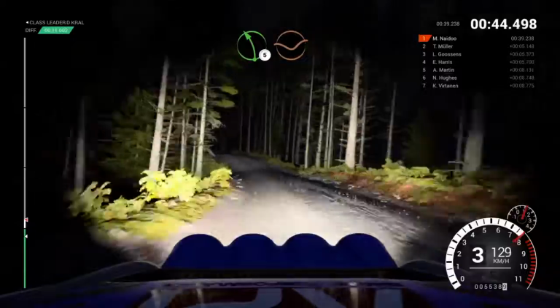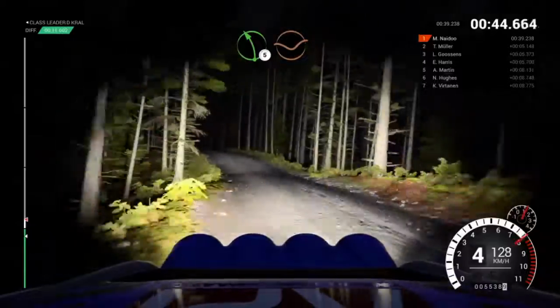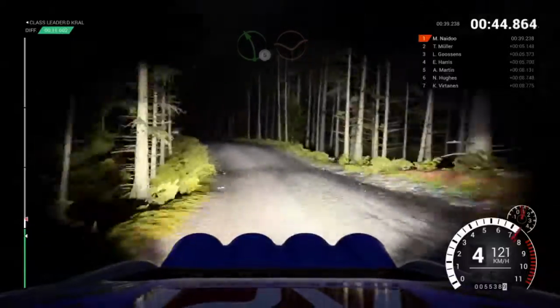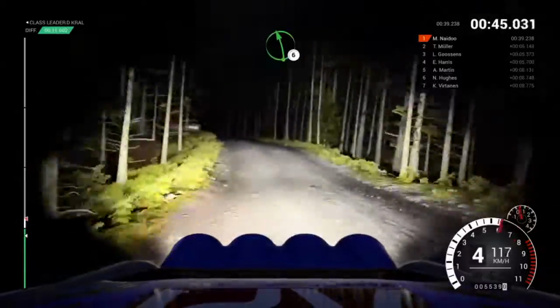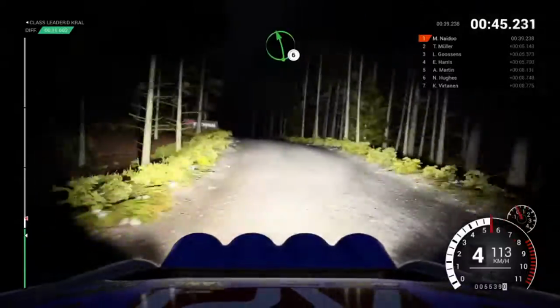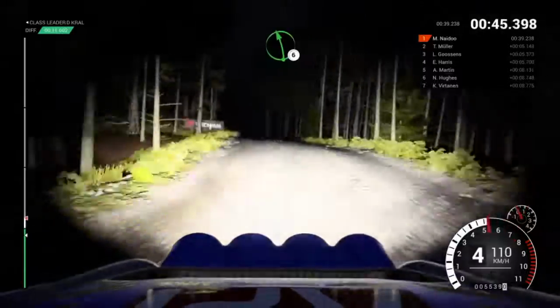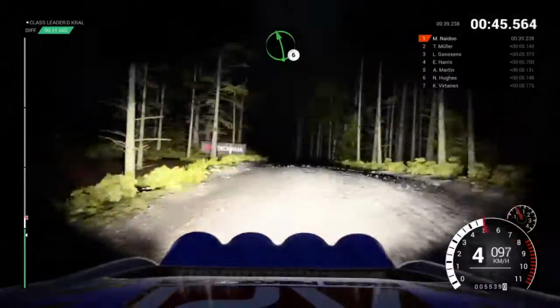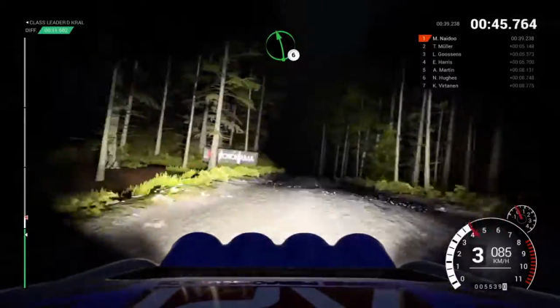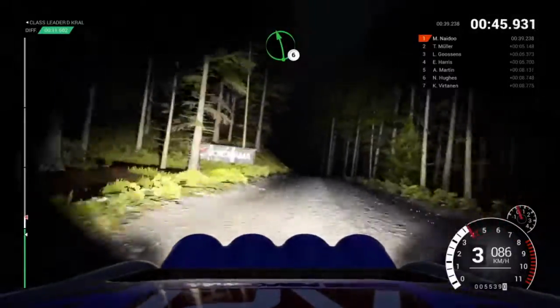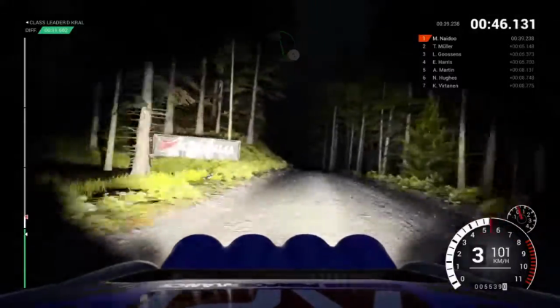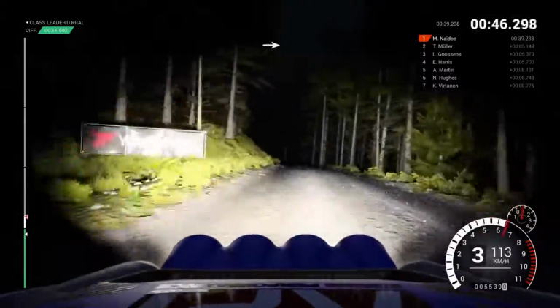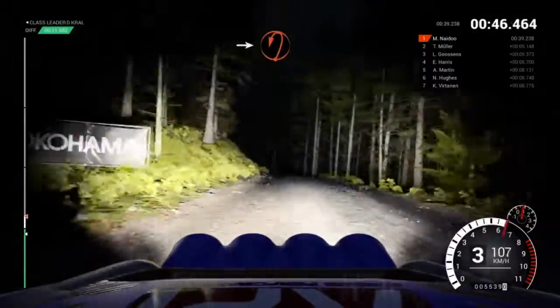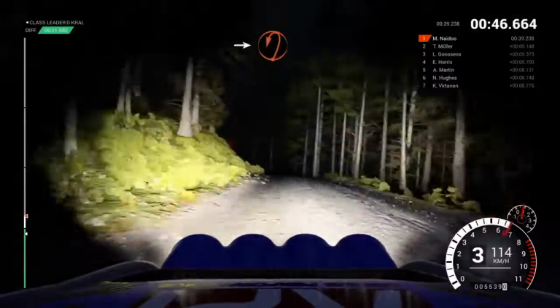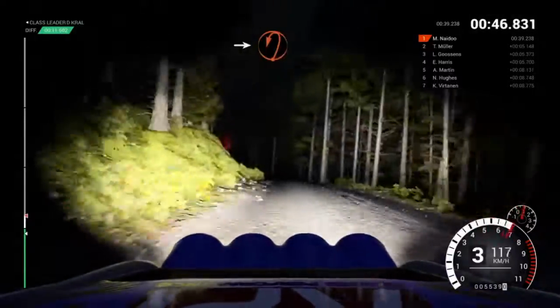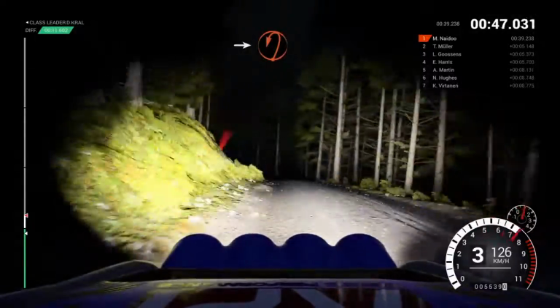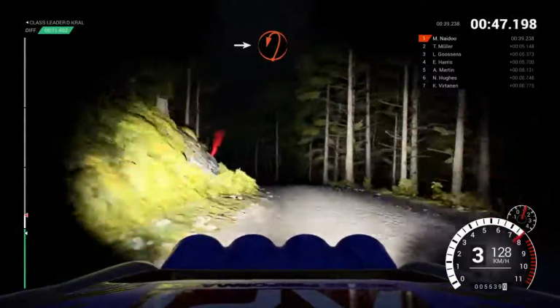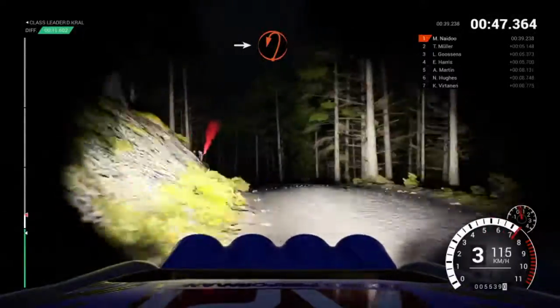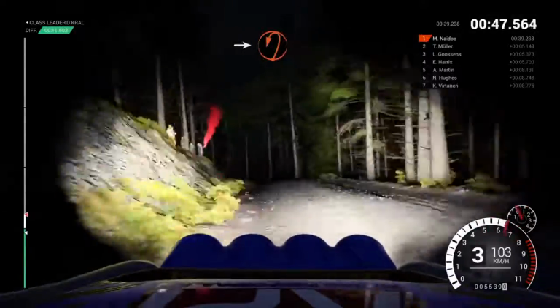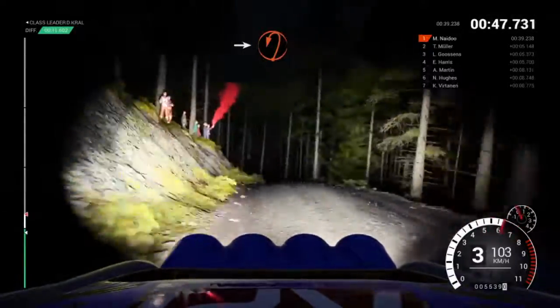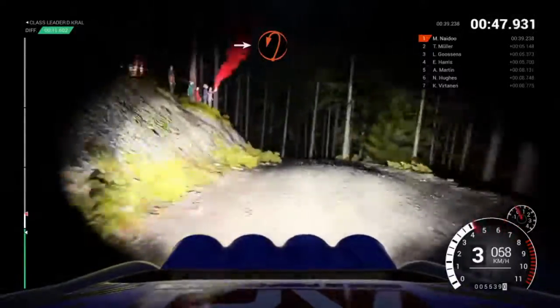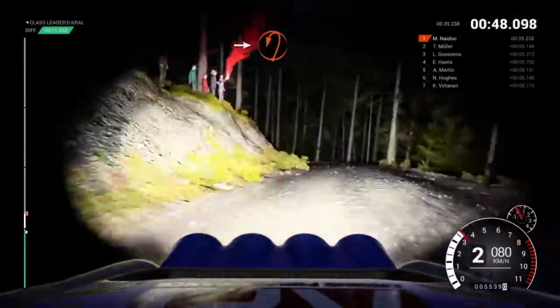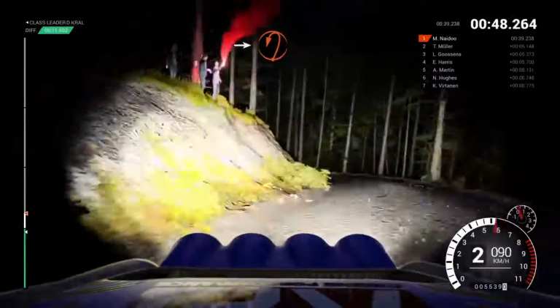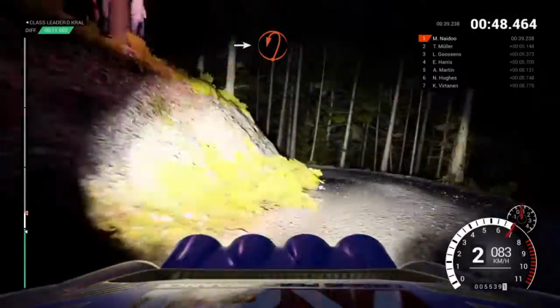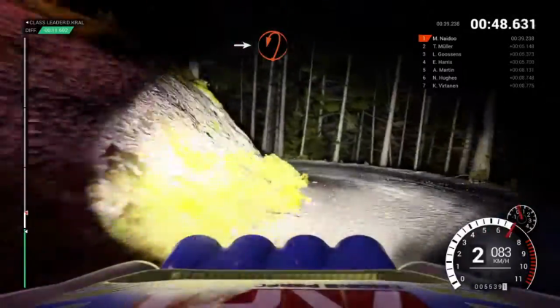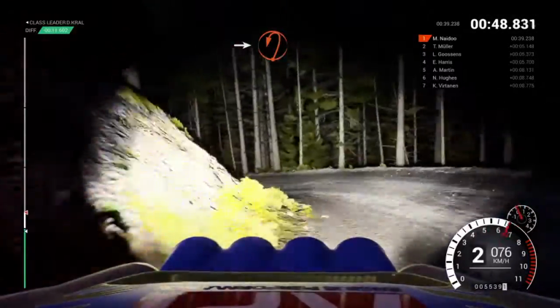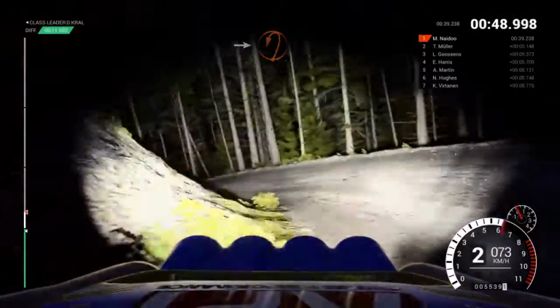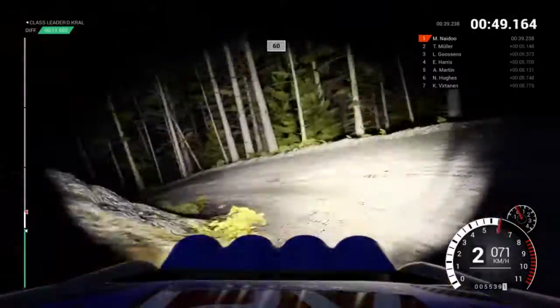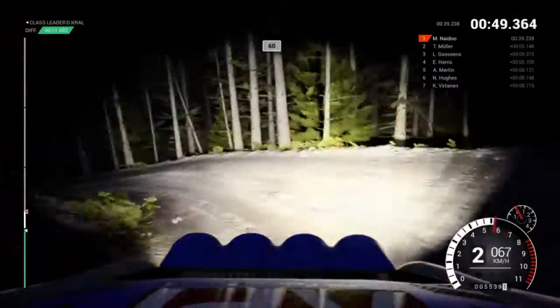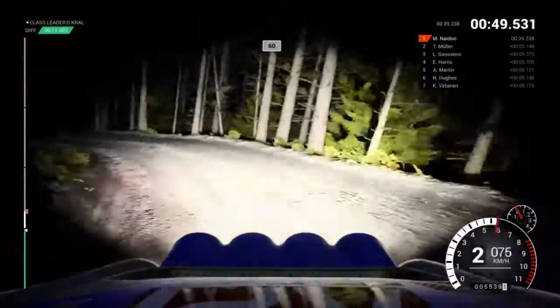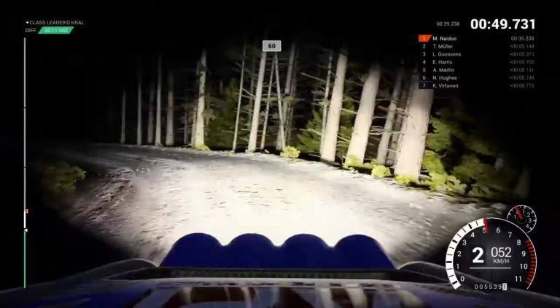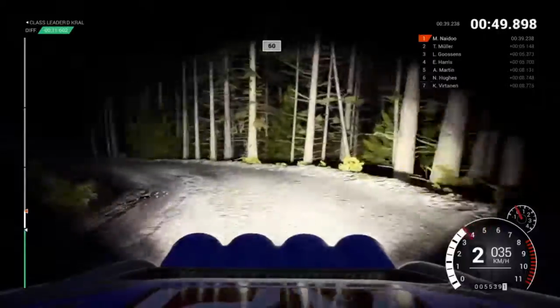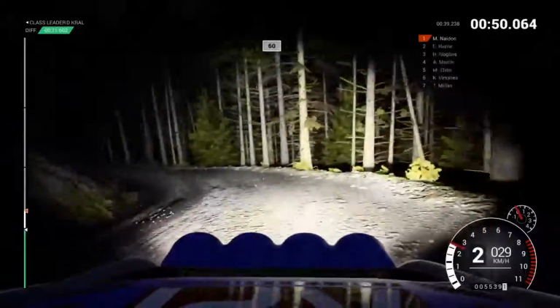Left 6, into open hairpin left, keep in, 60, over crest.